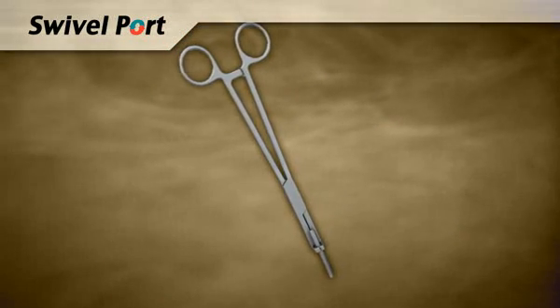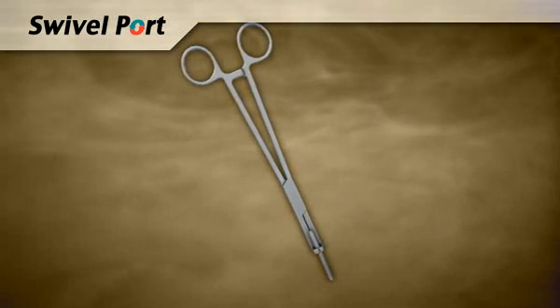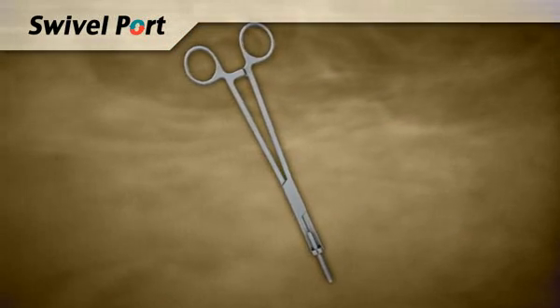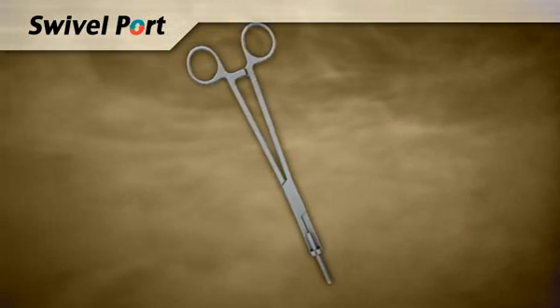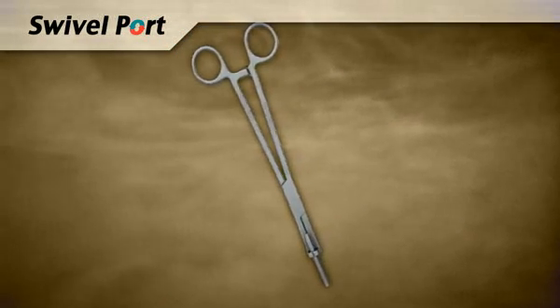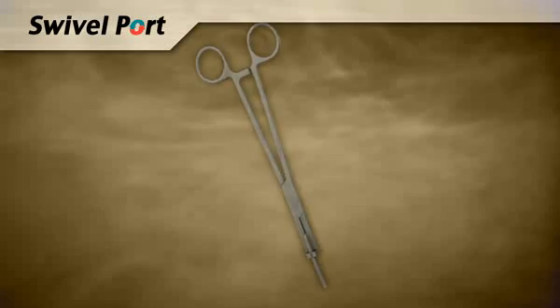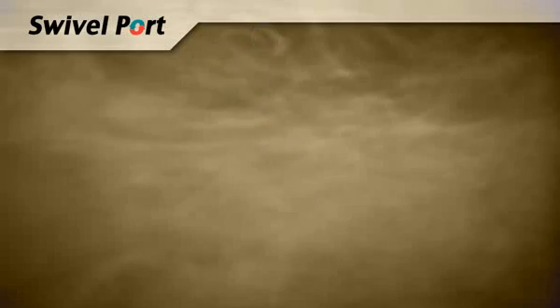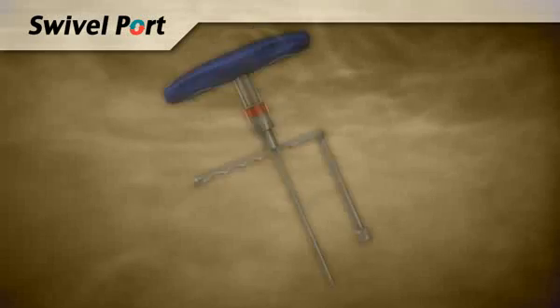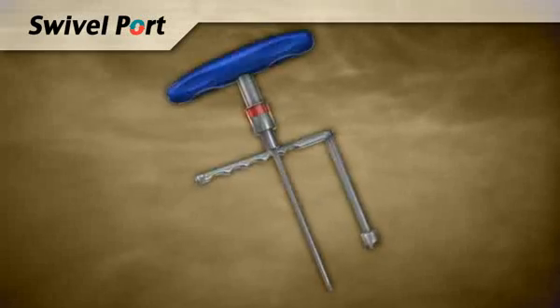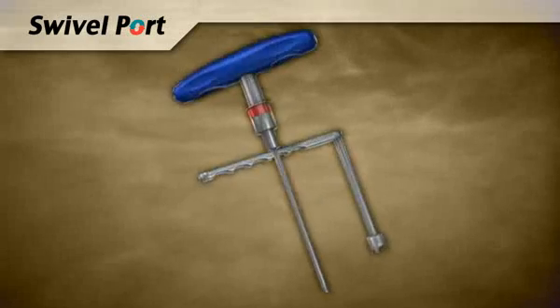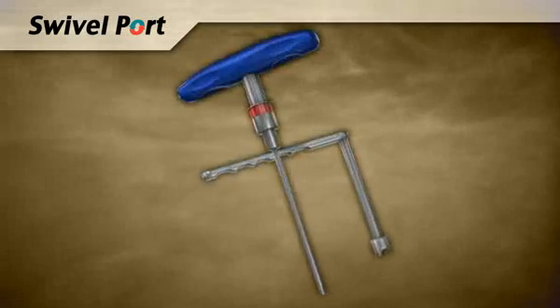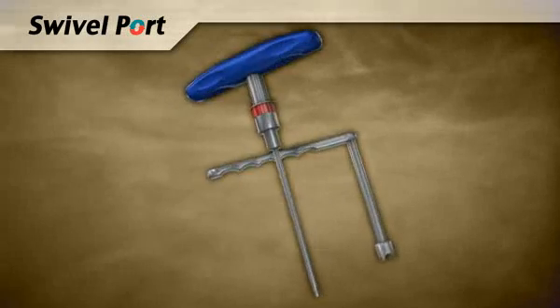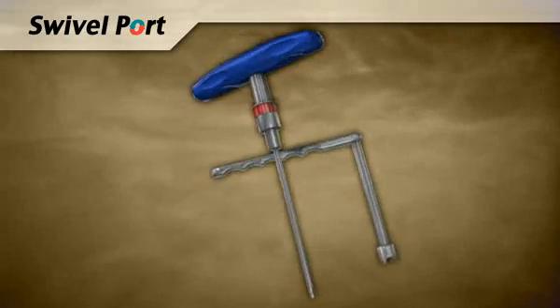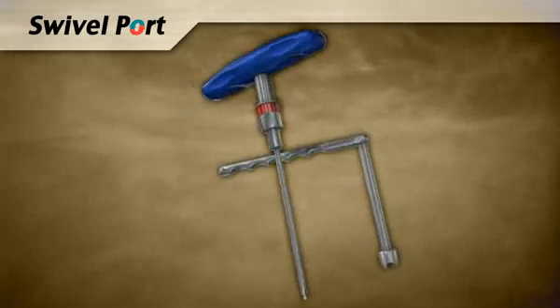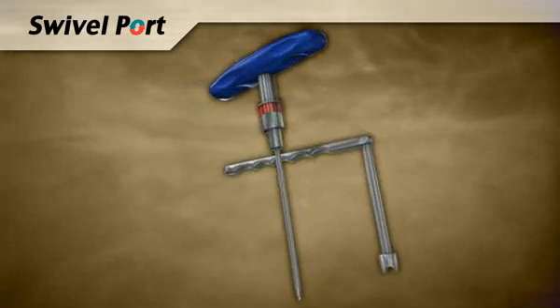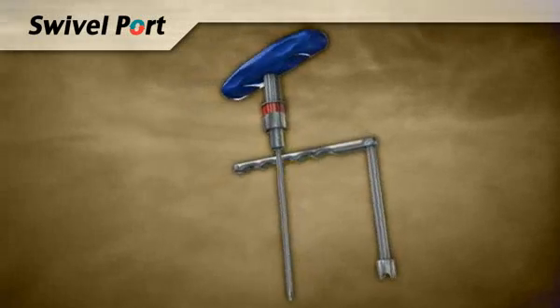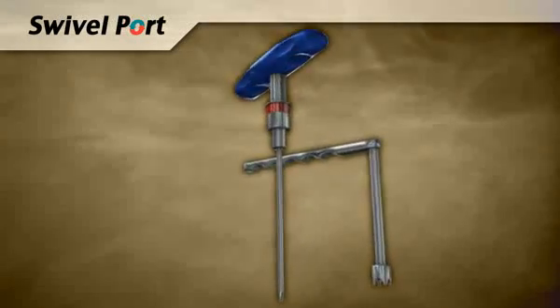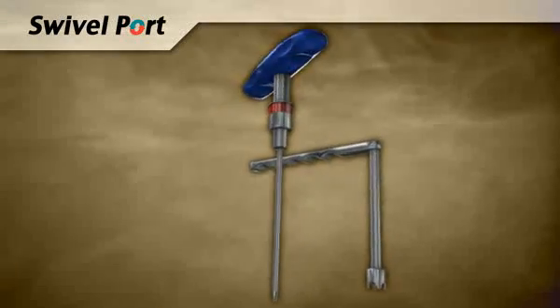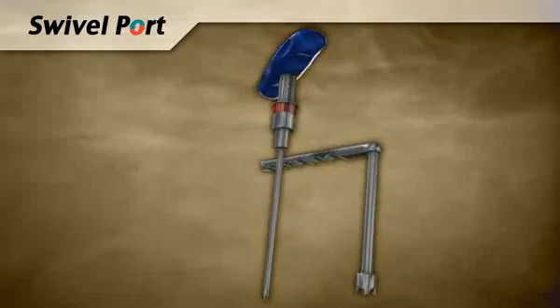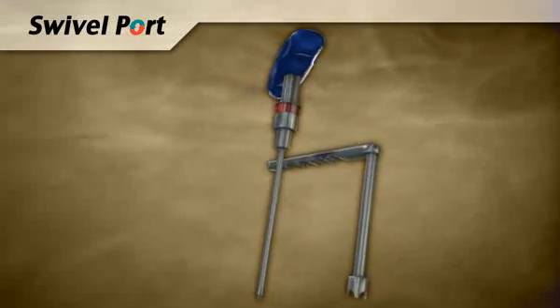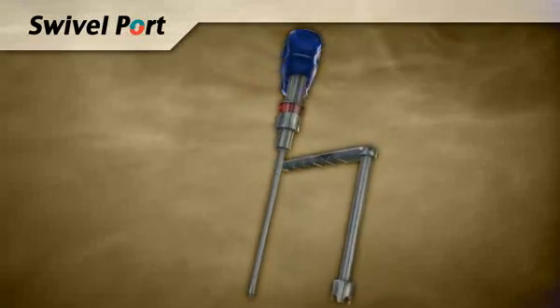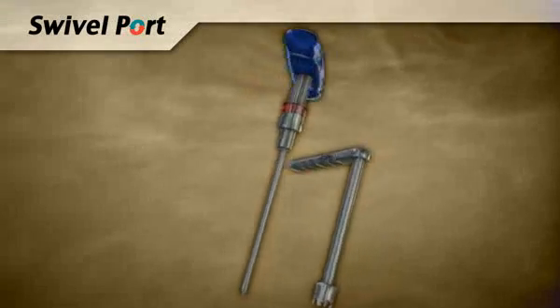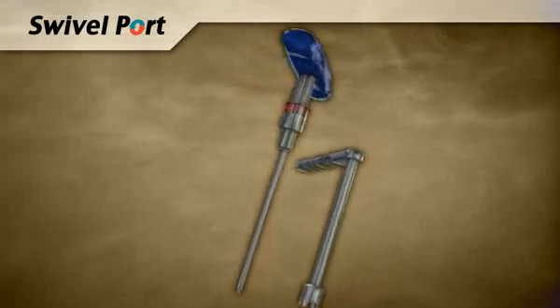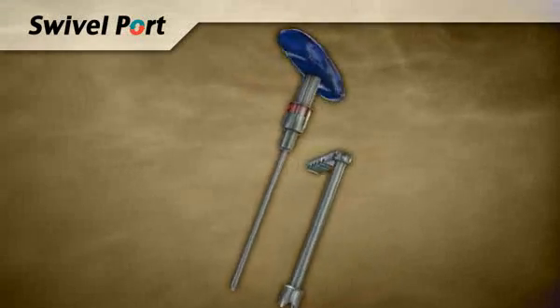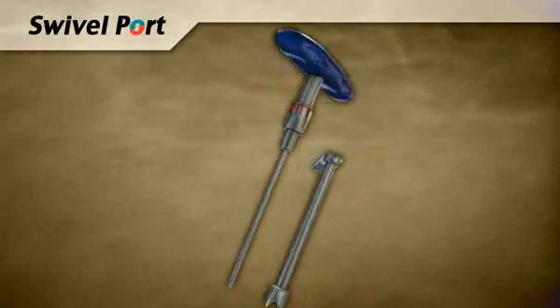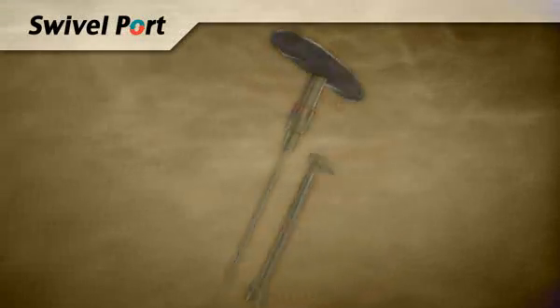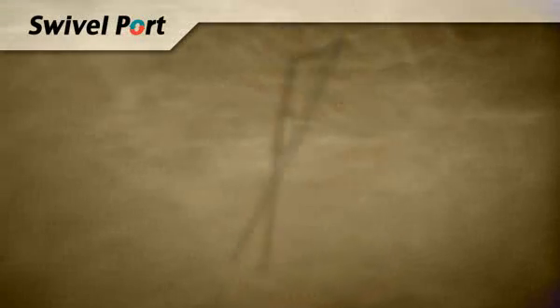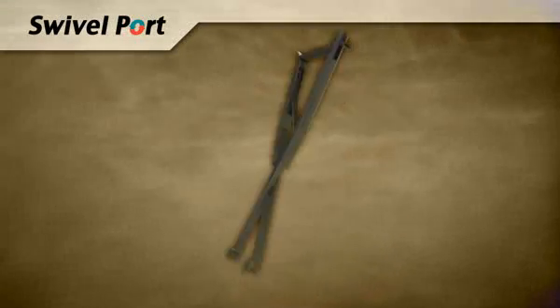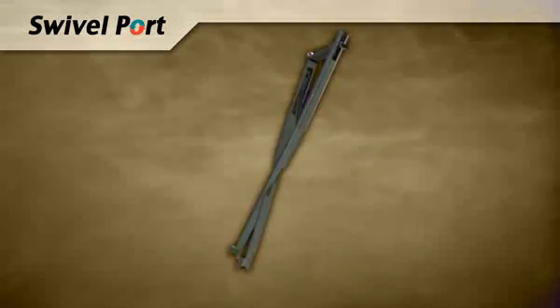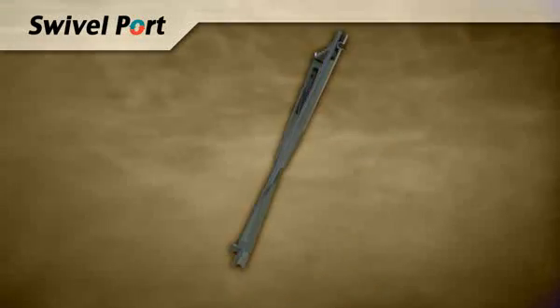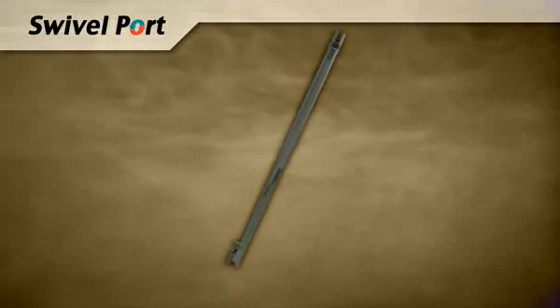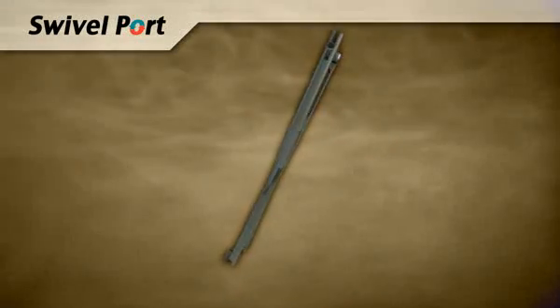The swivel port family of MIS products provides a simple, safe, and comprehensive system that complements your surgical technique.